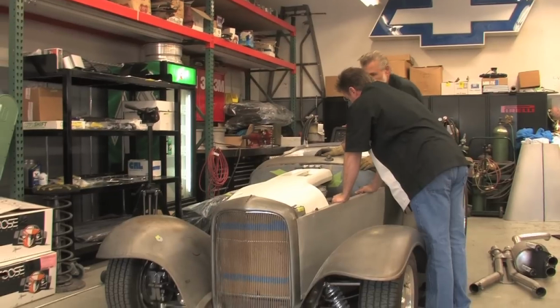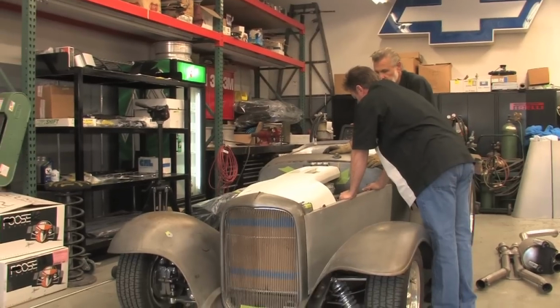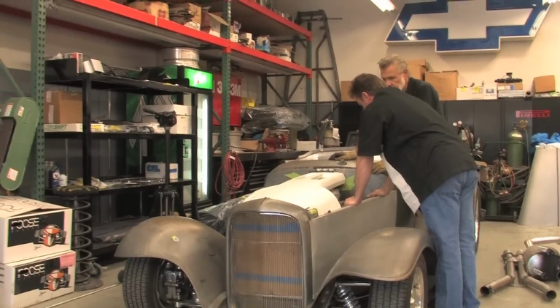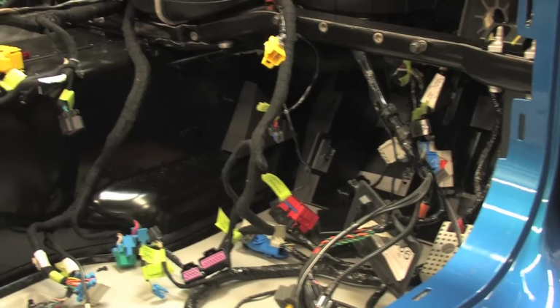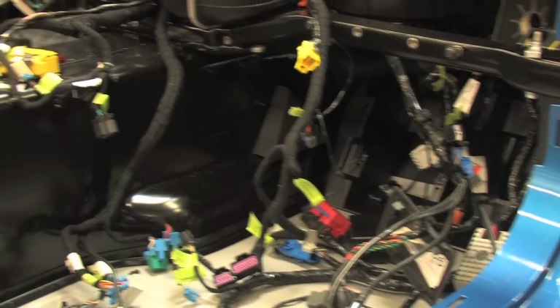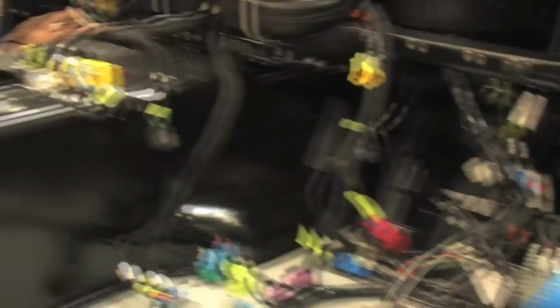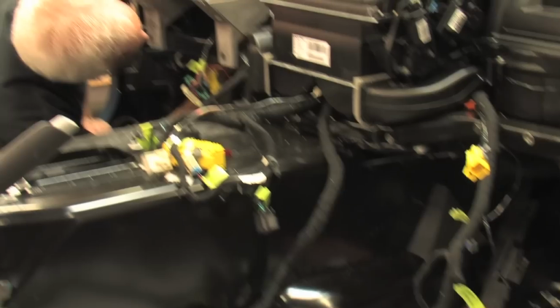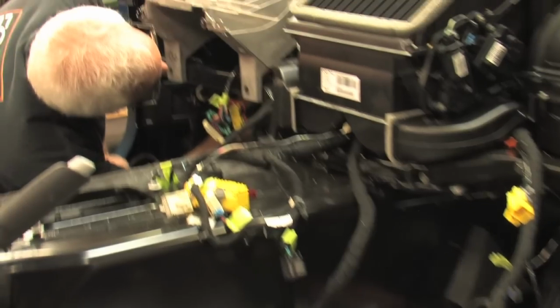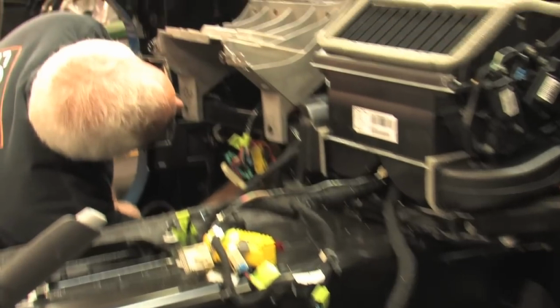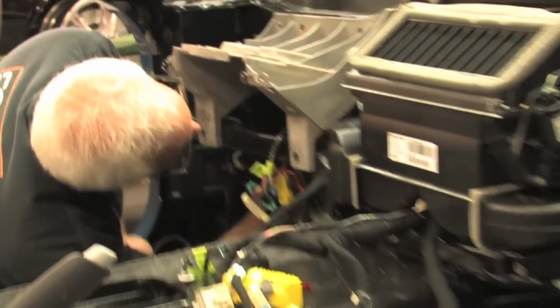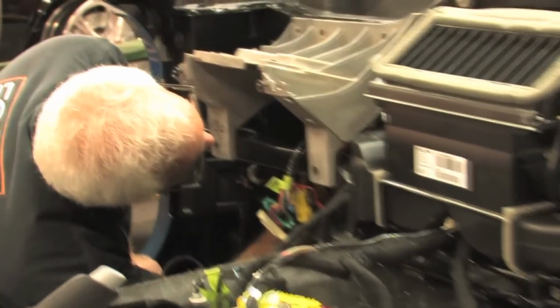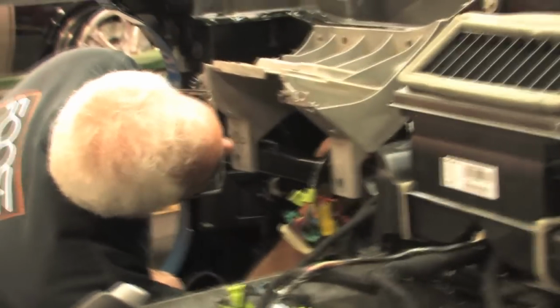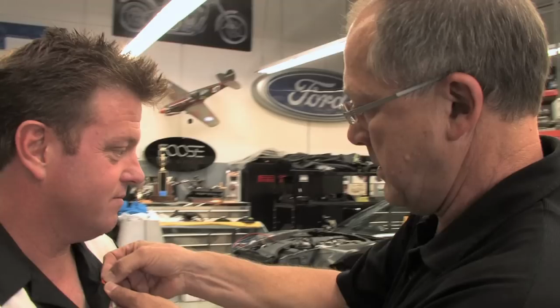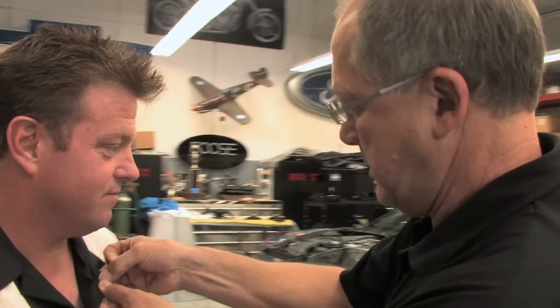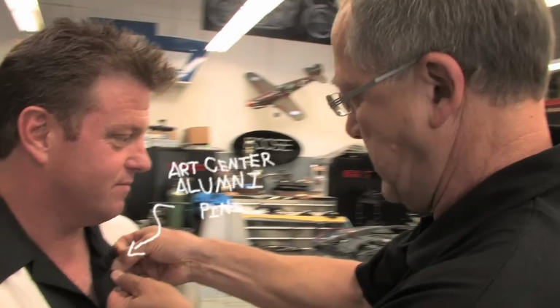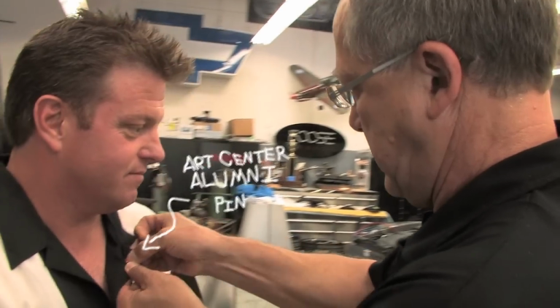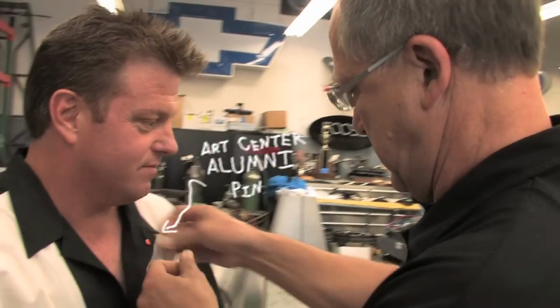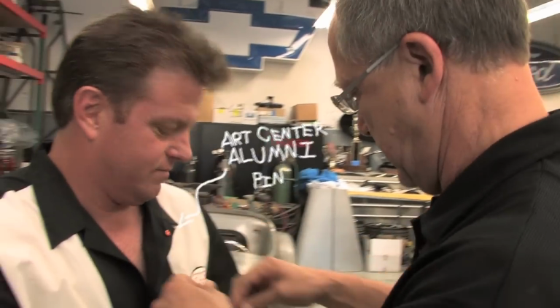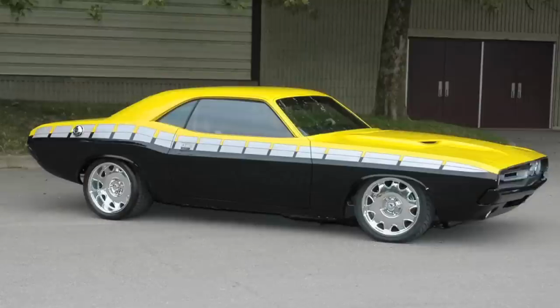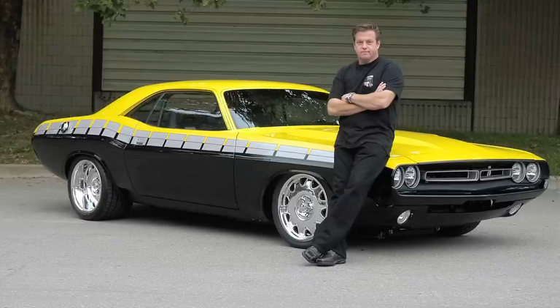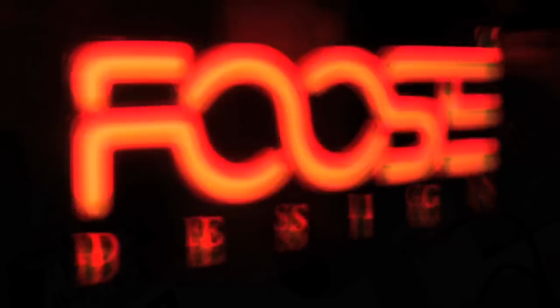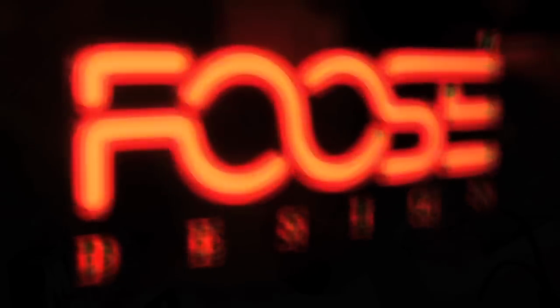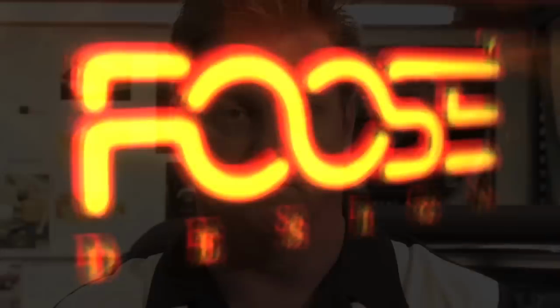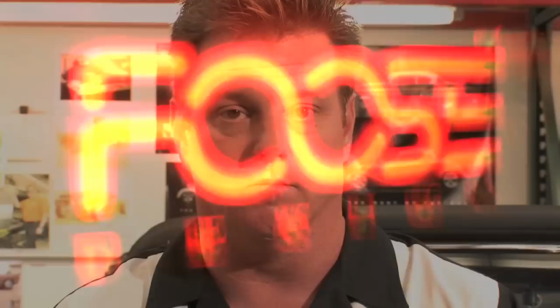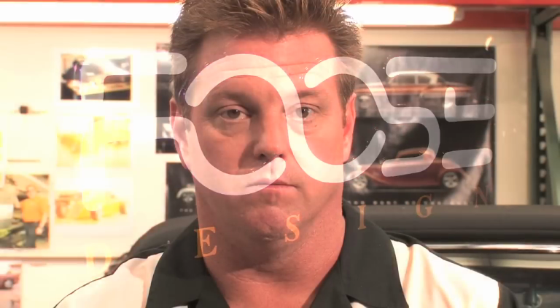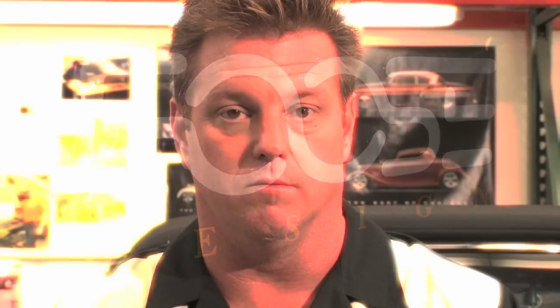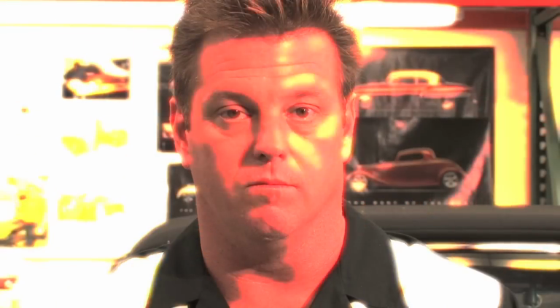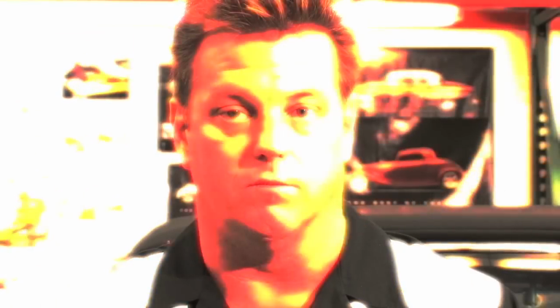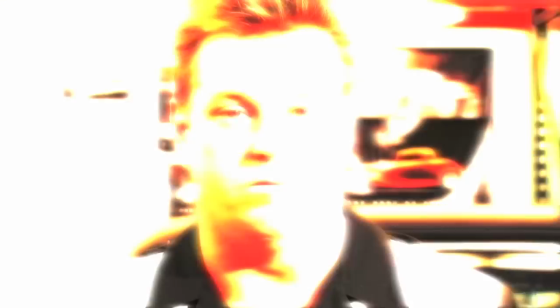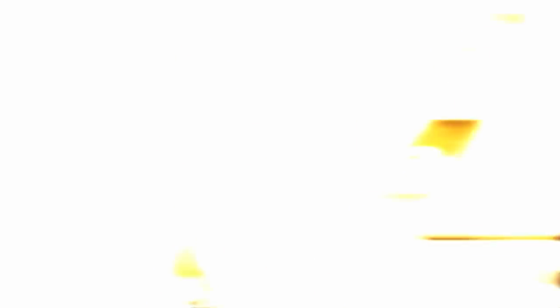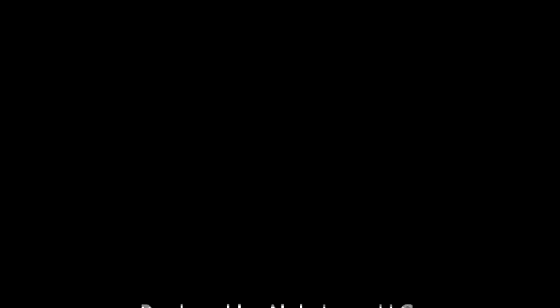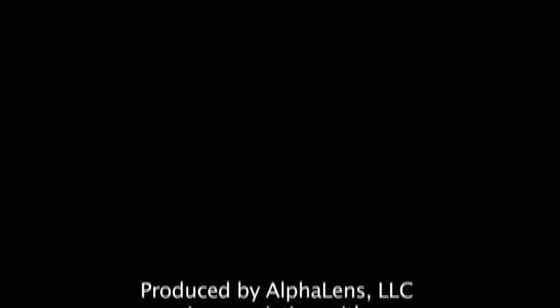Join us next time on TransDesign TV when we visit the studio of custom hot rod maestro Chip Foose.